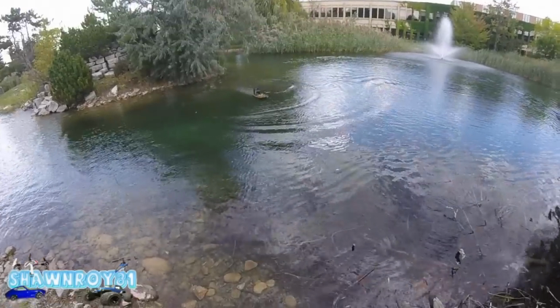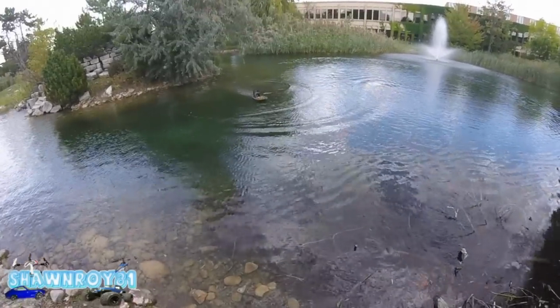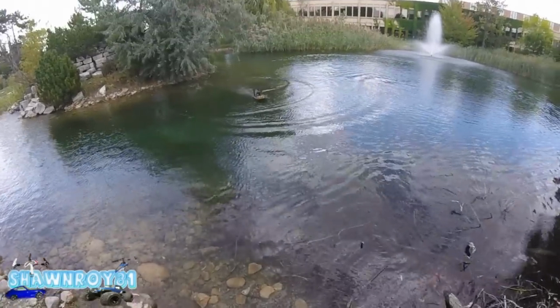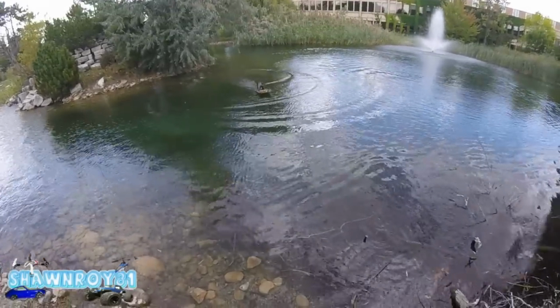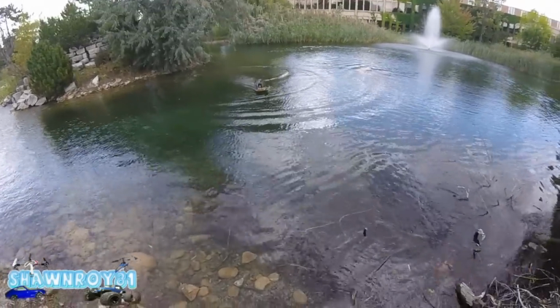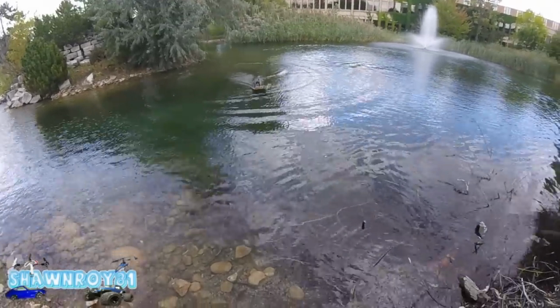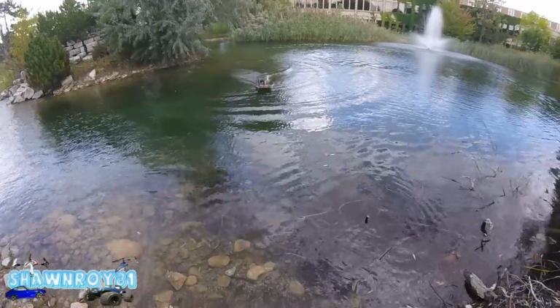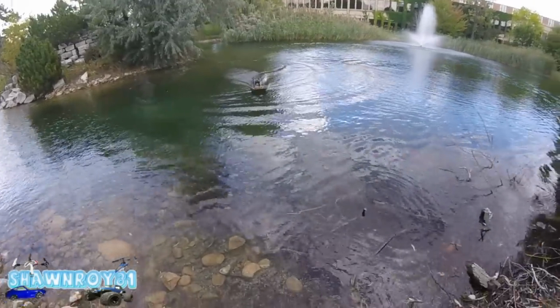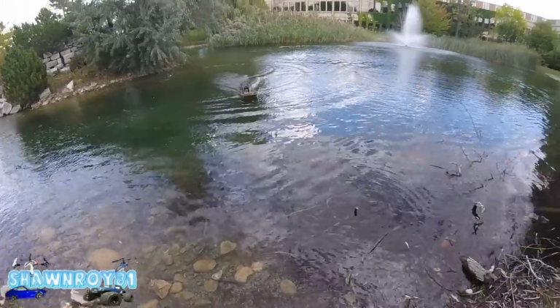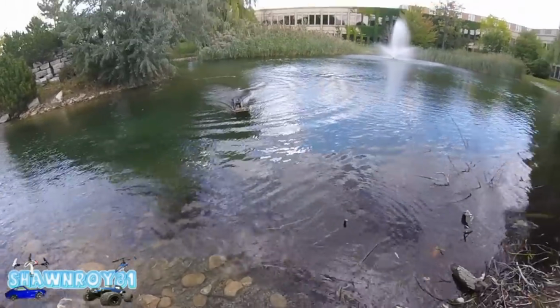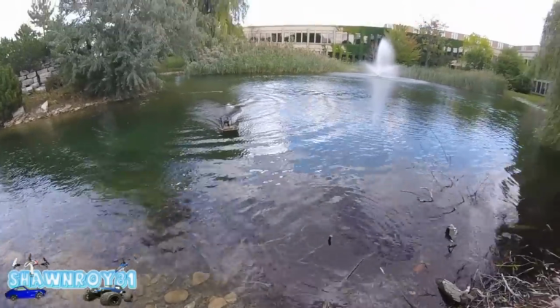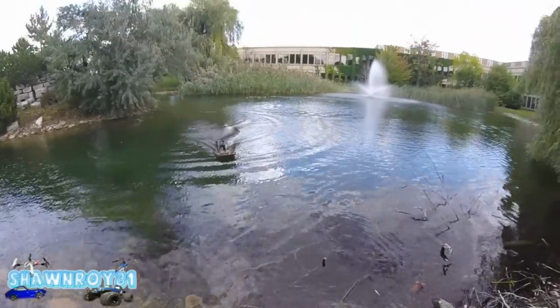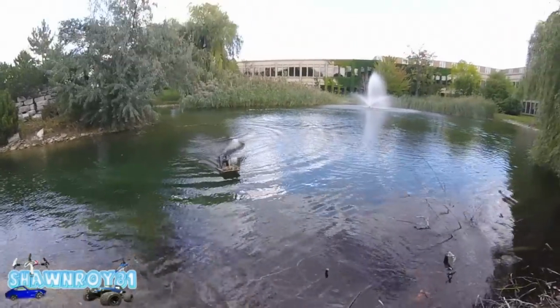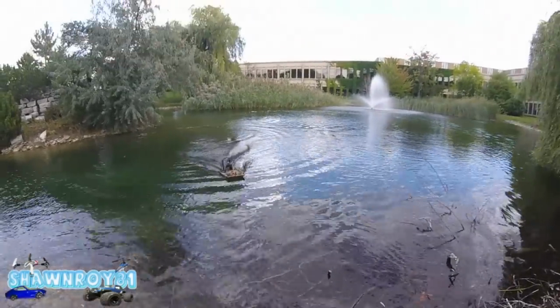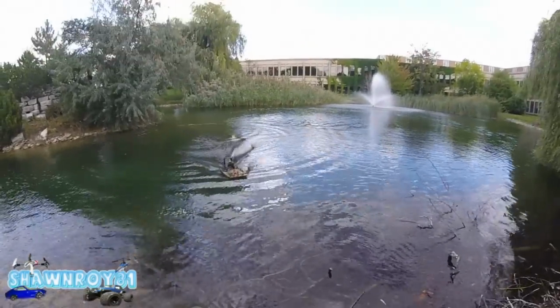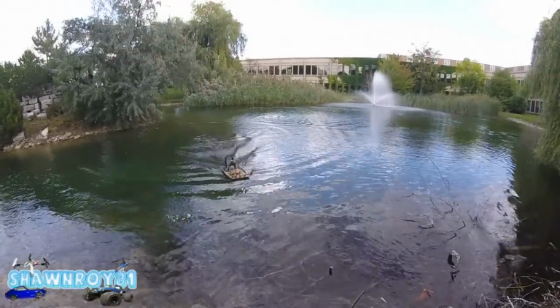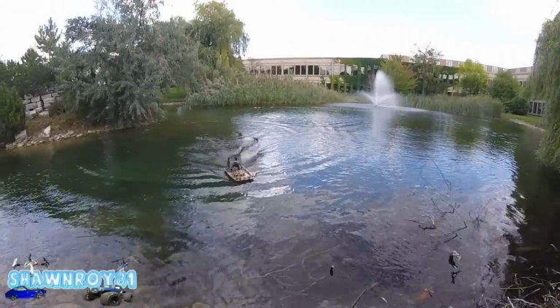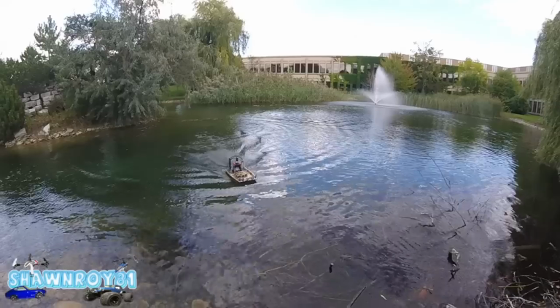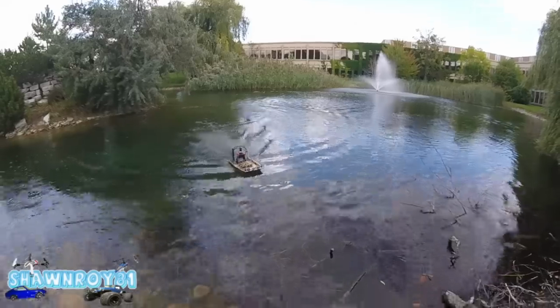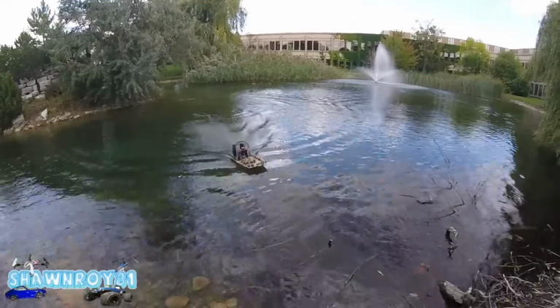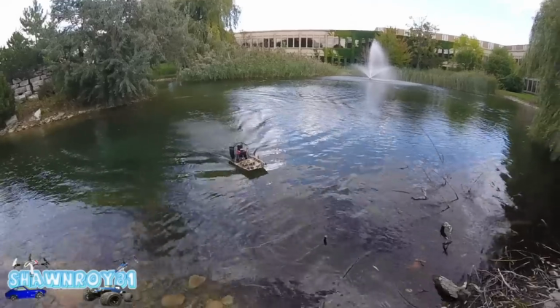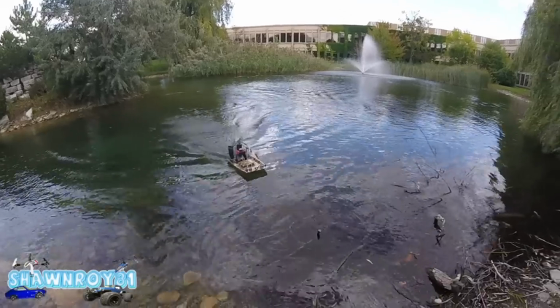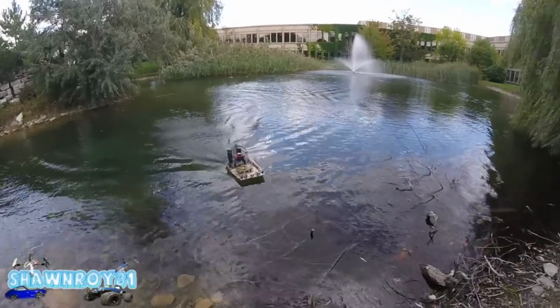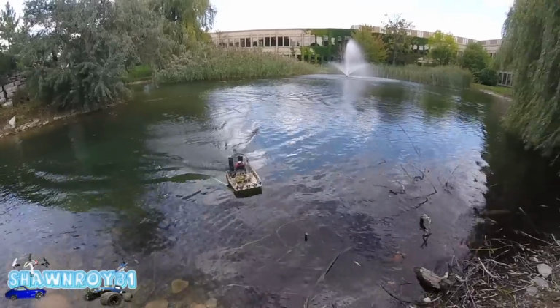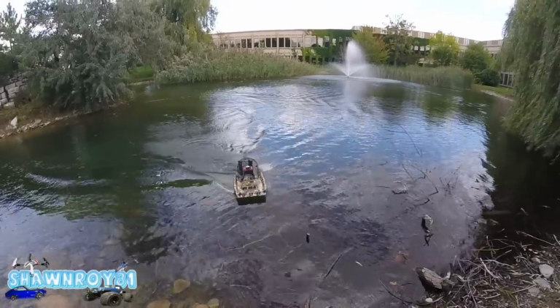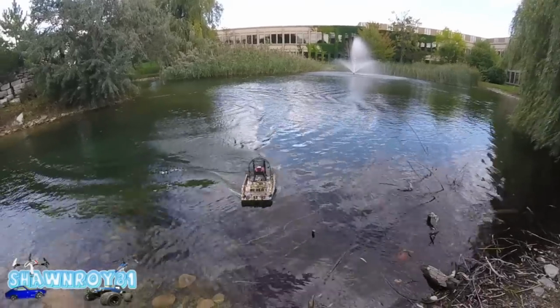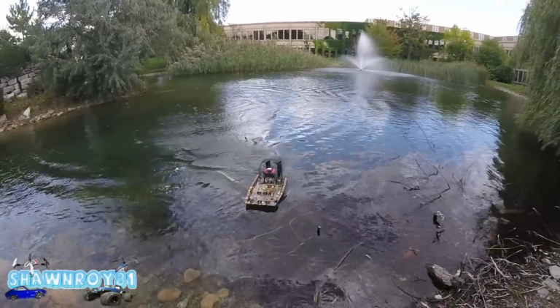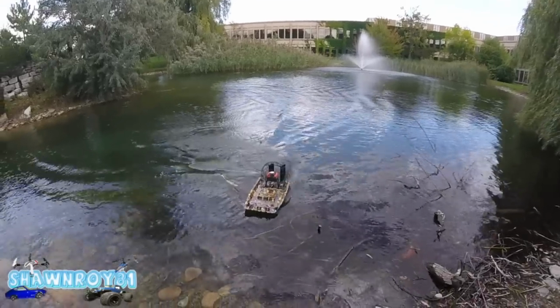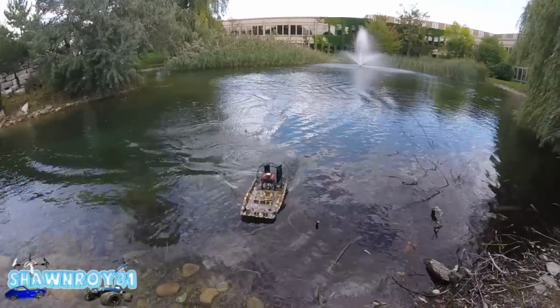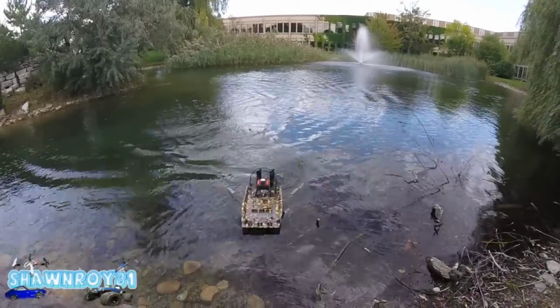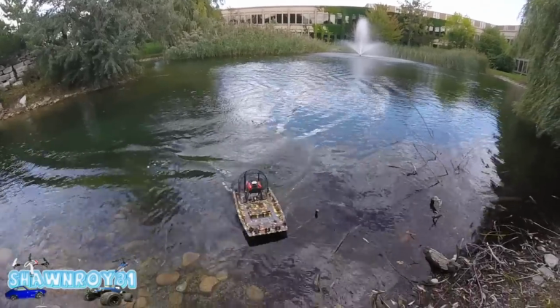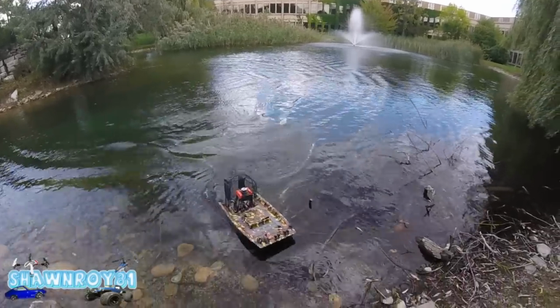Alright, so we're going to call that another successful run with the Cajun Commander.